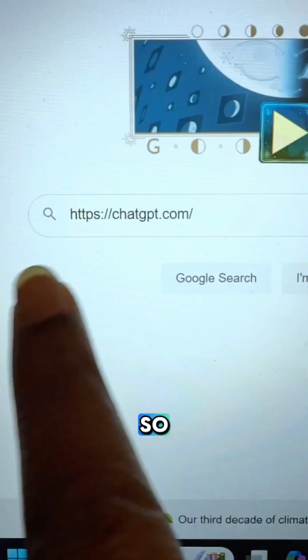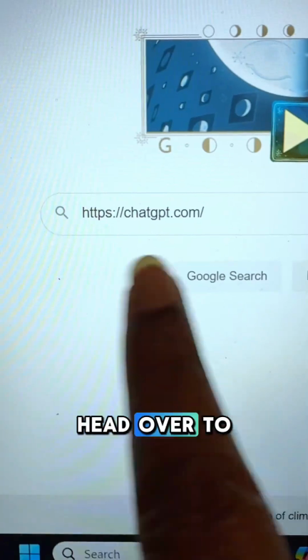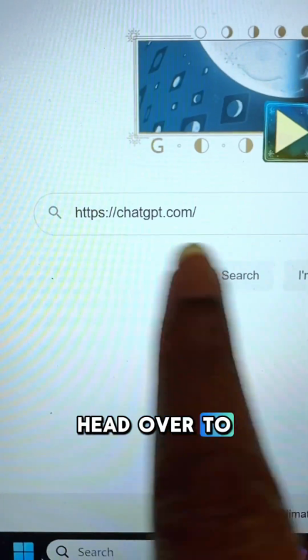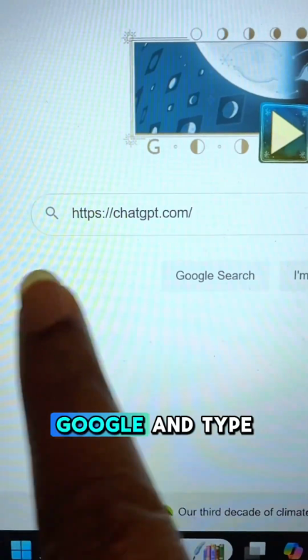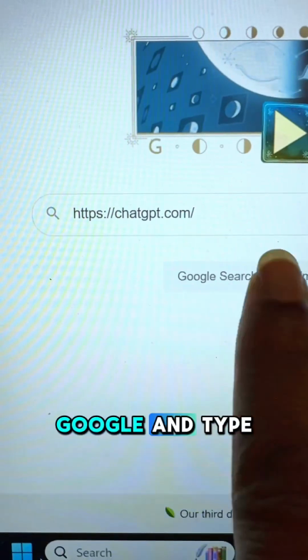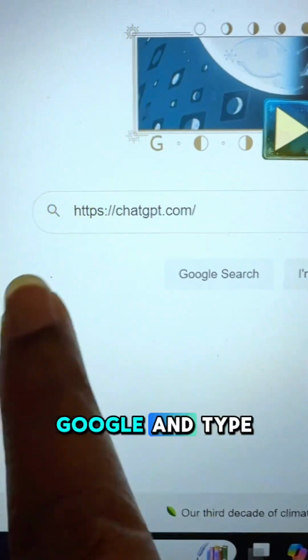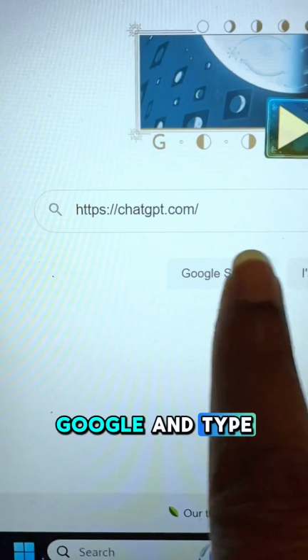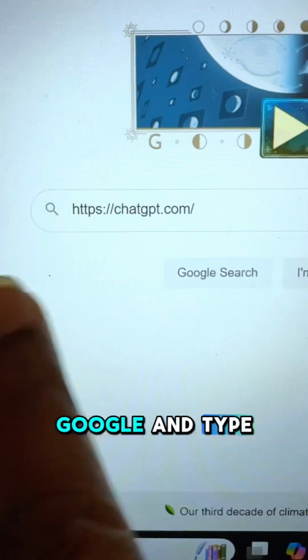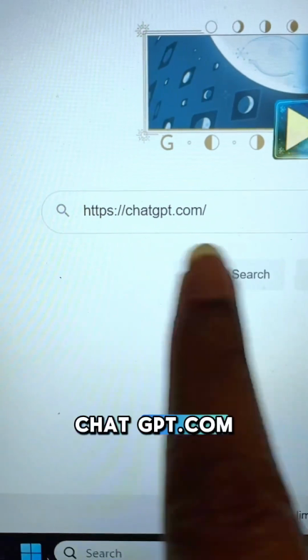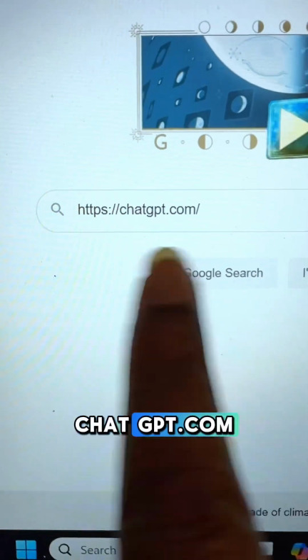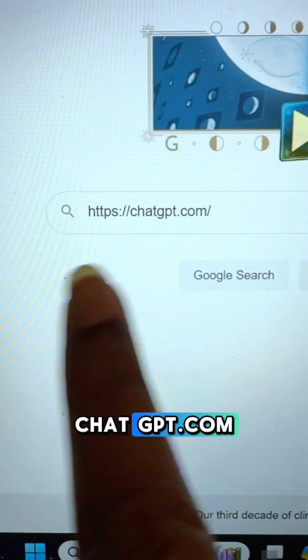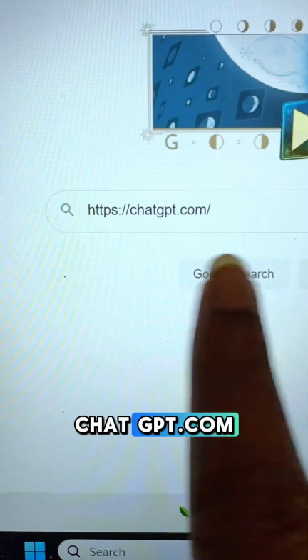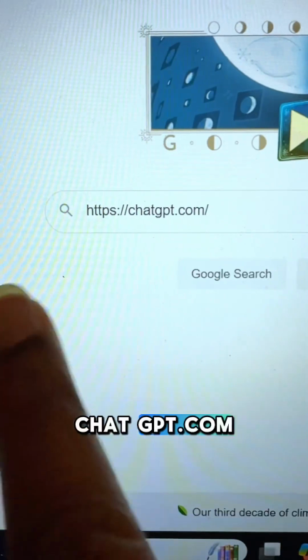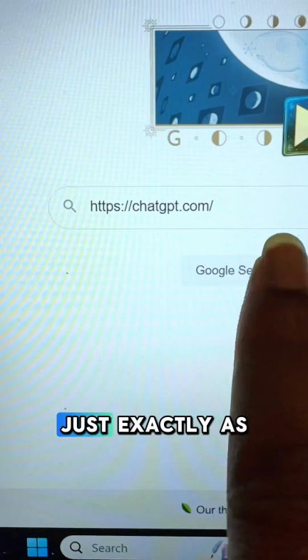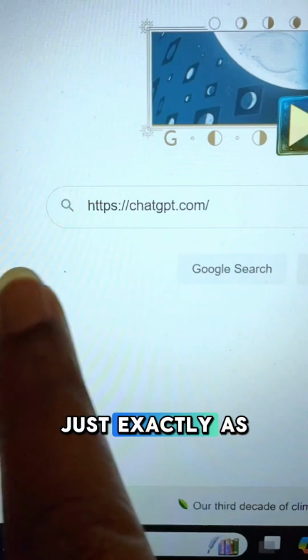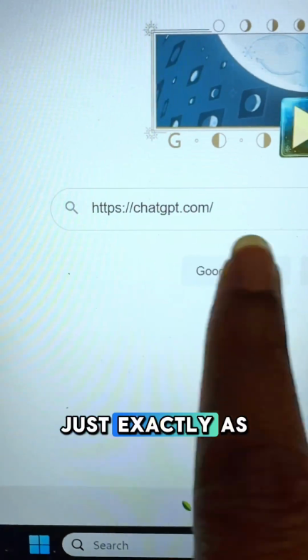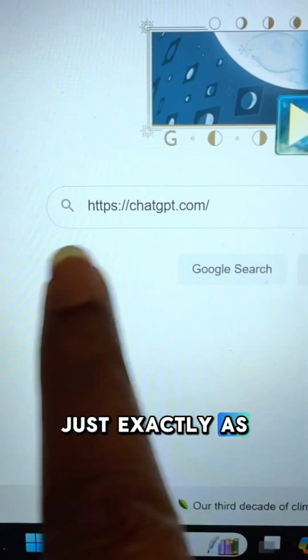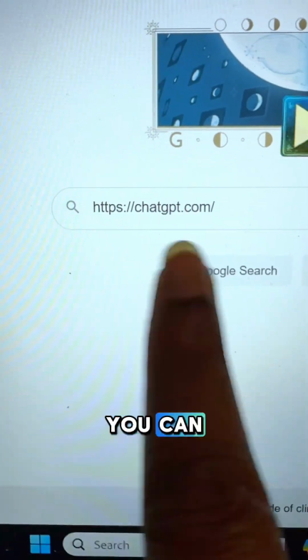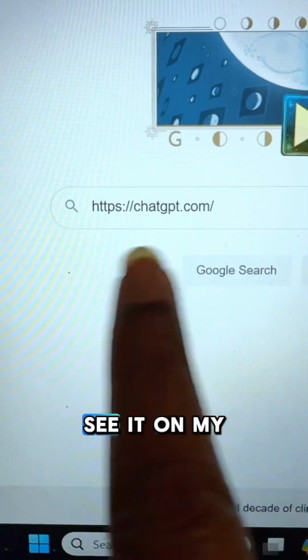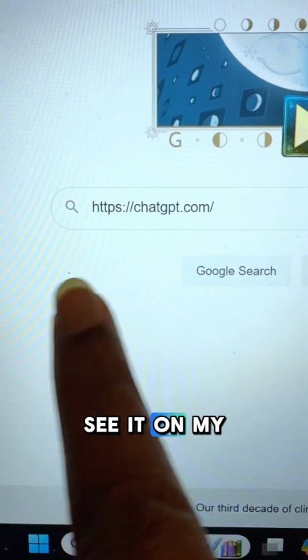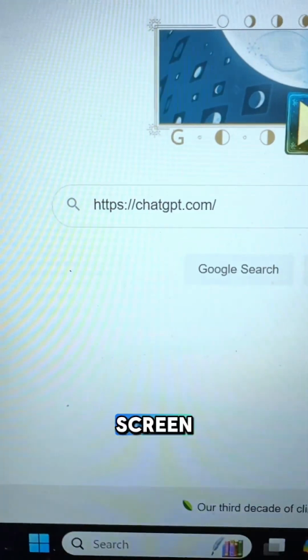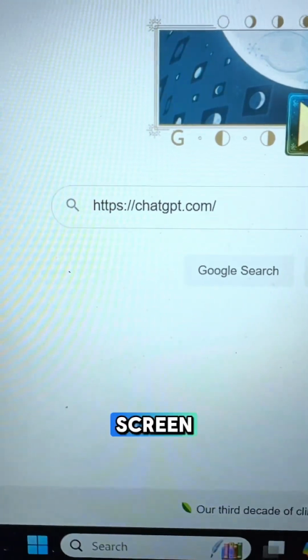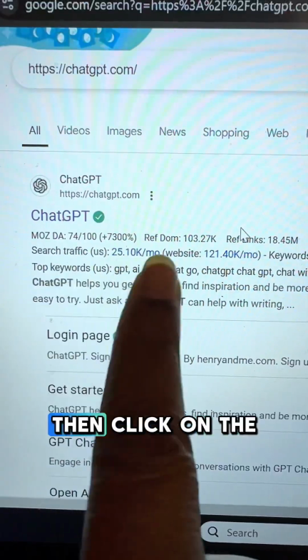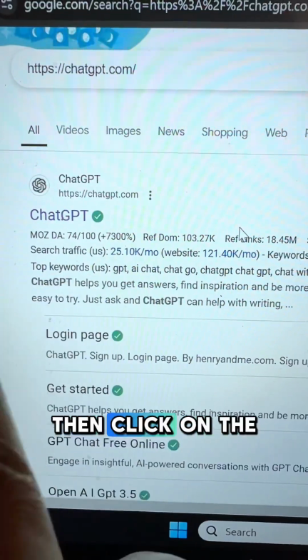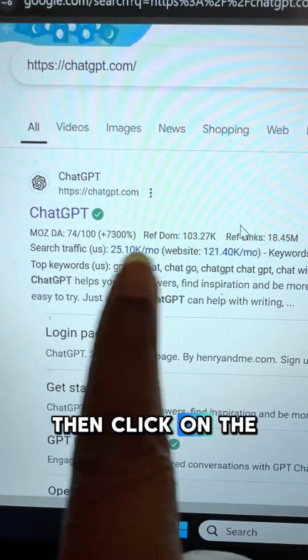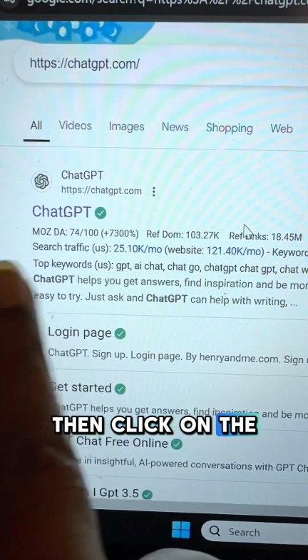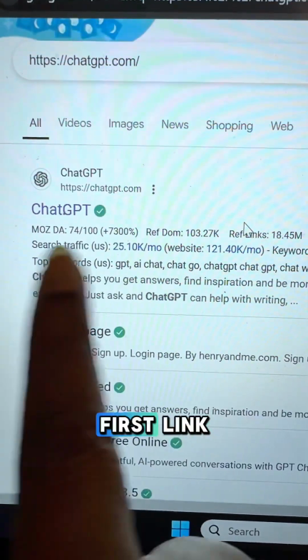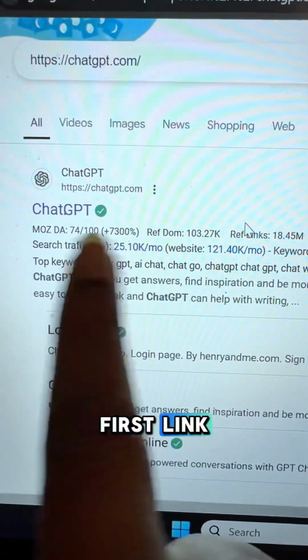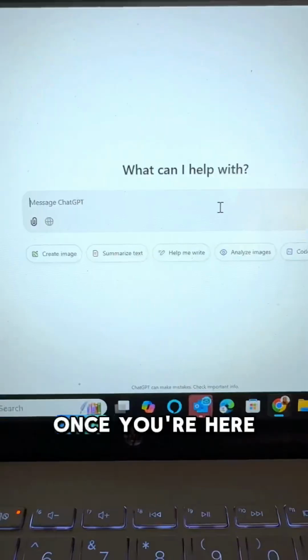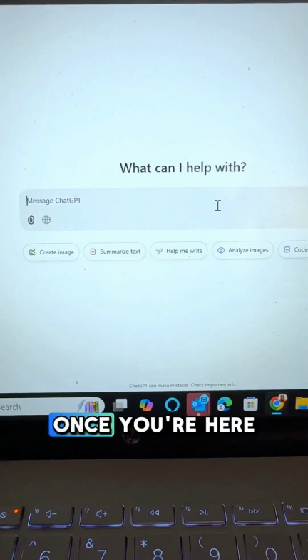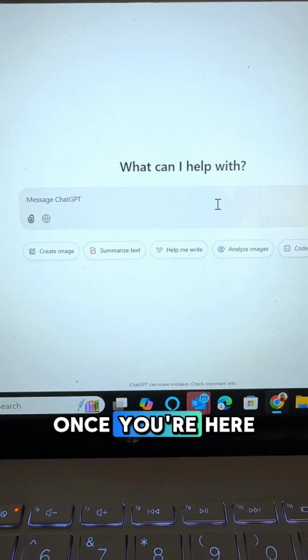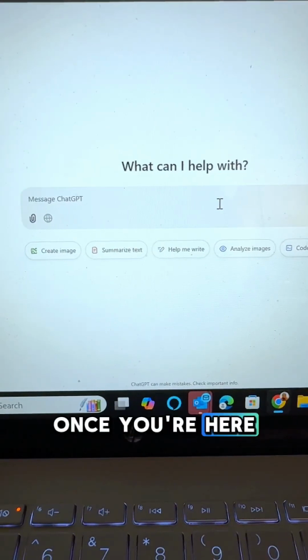Head over to Google and type chatgpt.com, just exactly as you can see it on my screen. Then click on the first link. Once you're here,